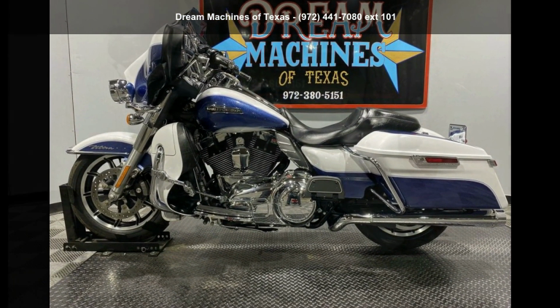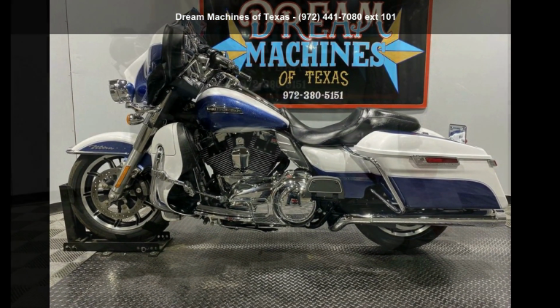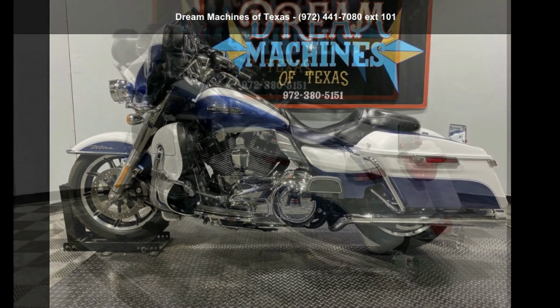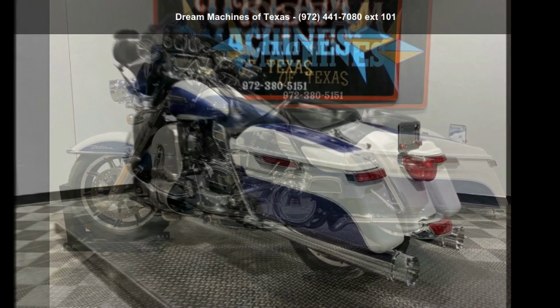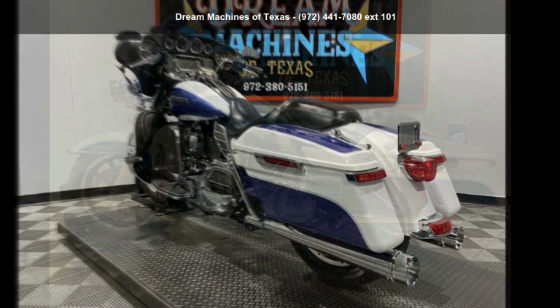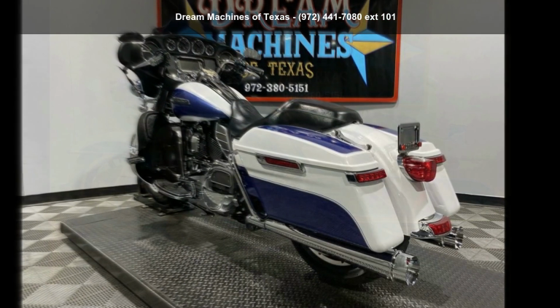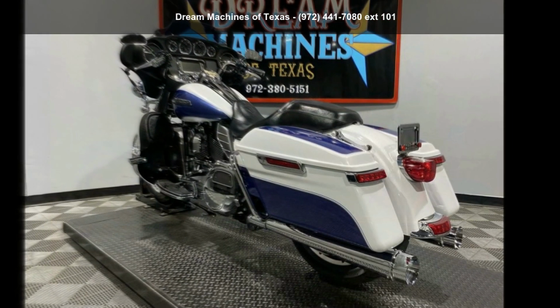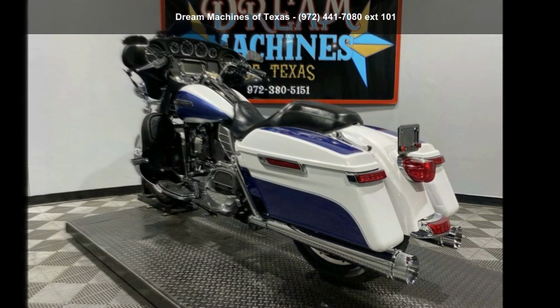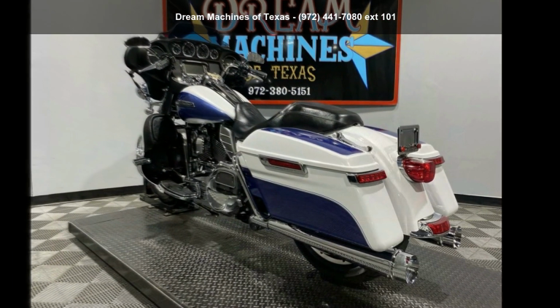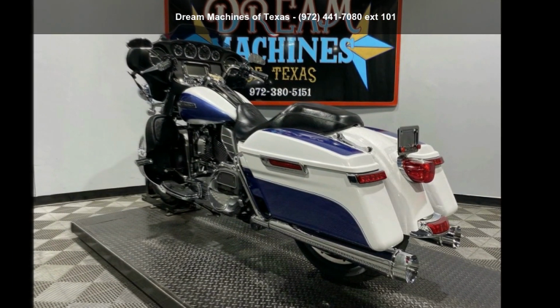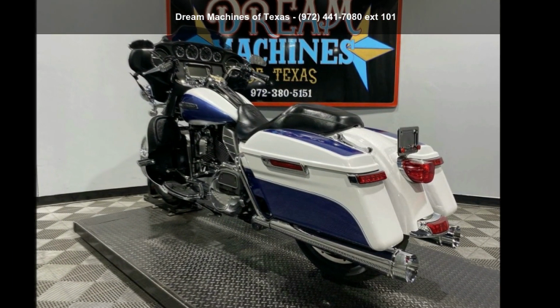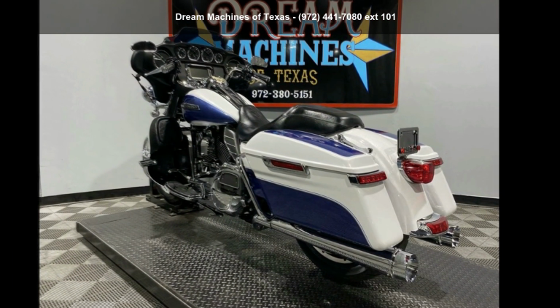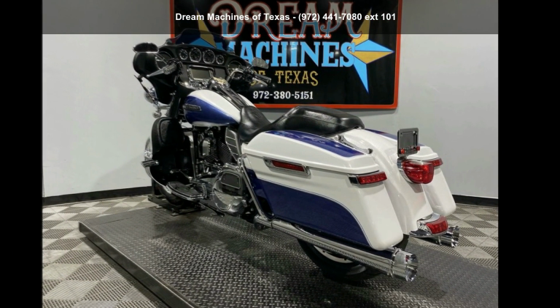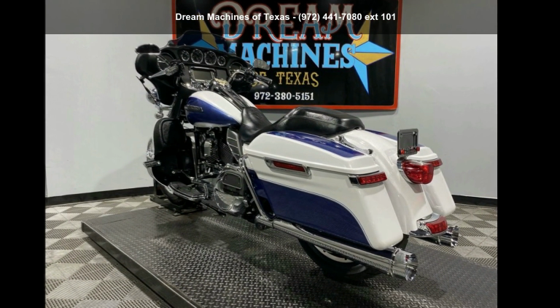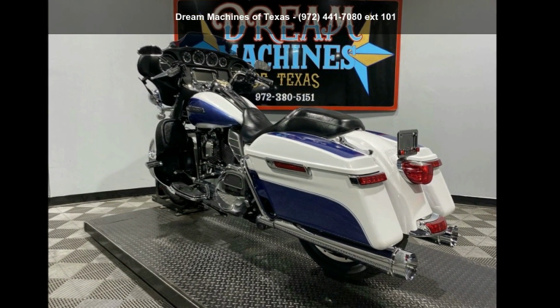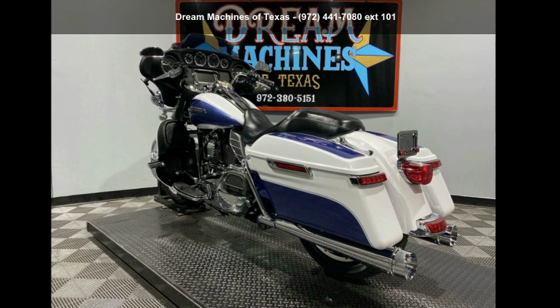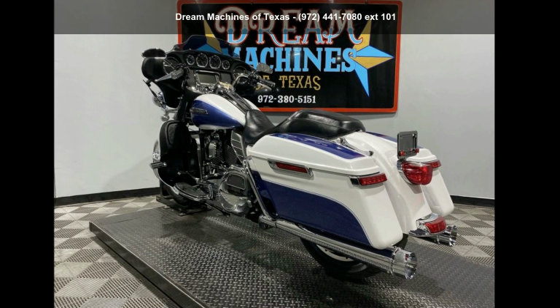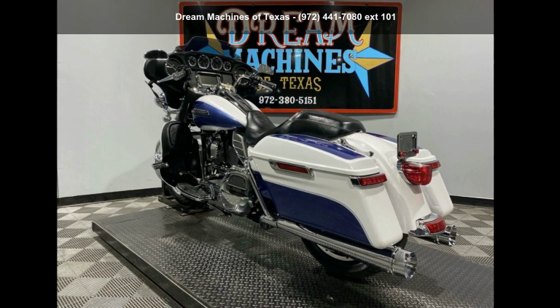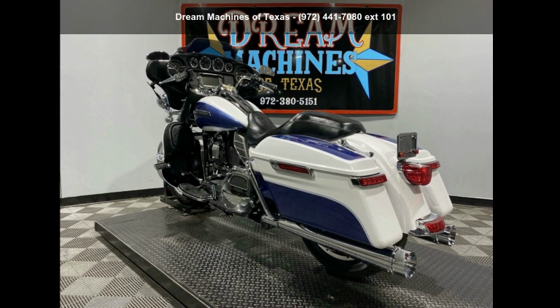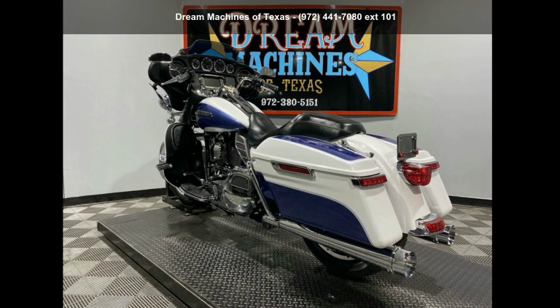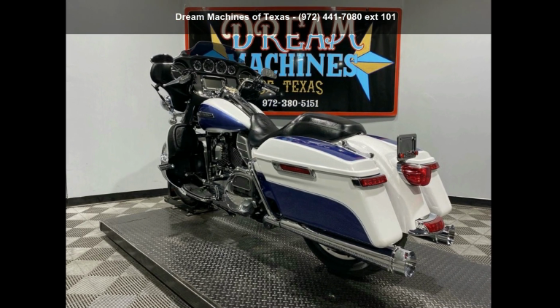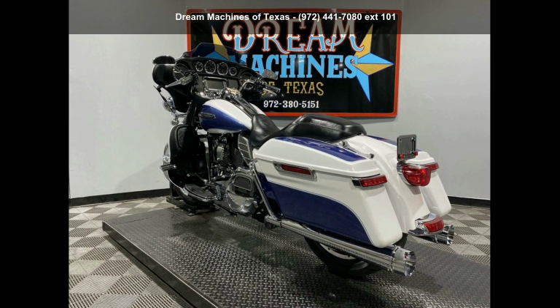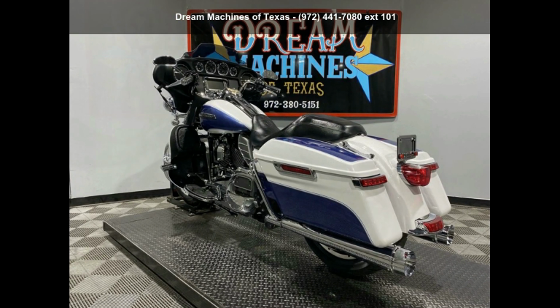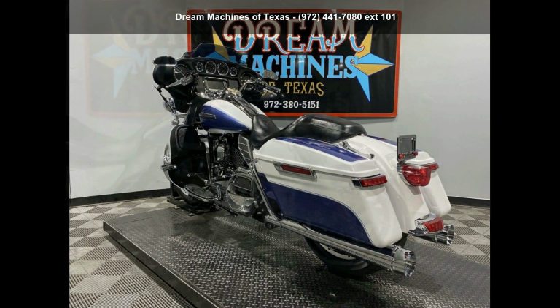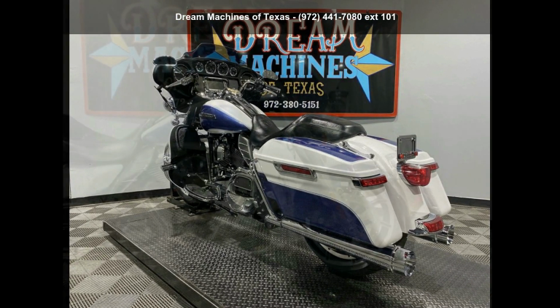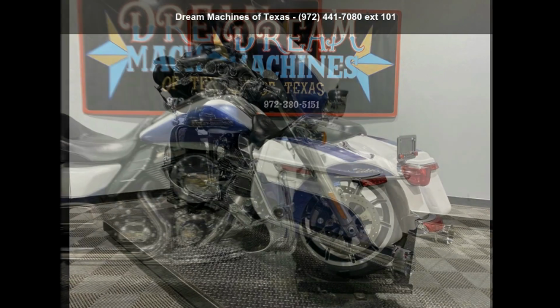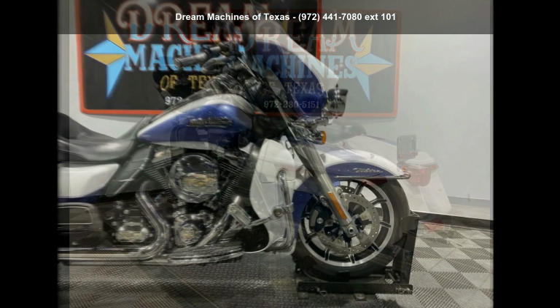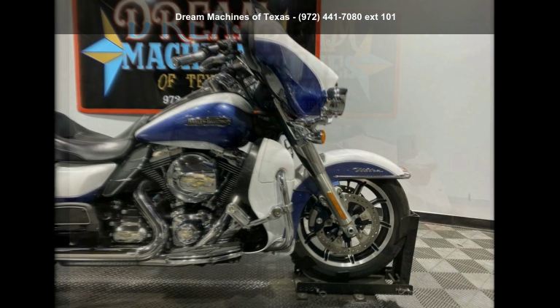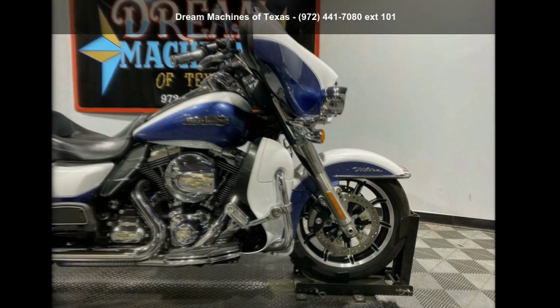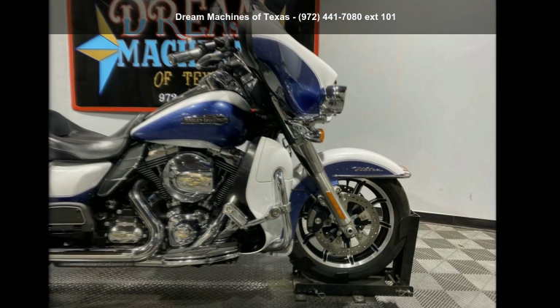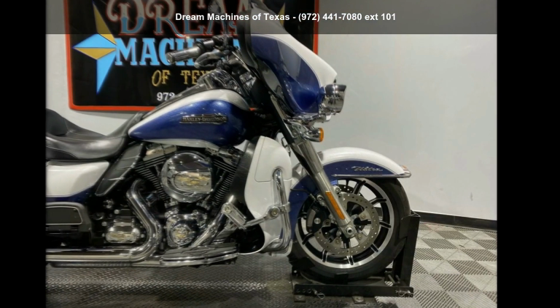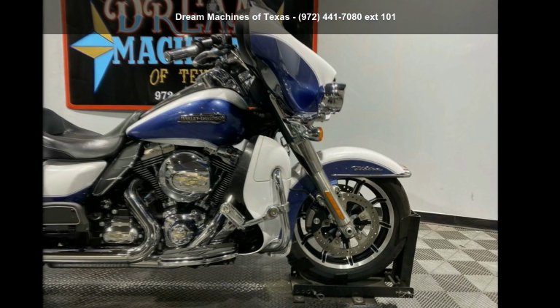A test ride is waiting for you. Call now to schedule an appointment to our dealership.